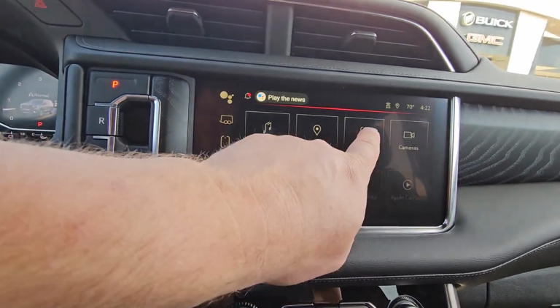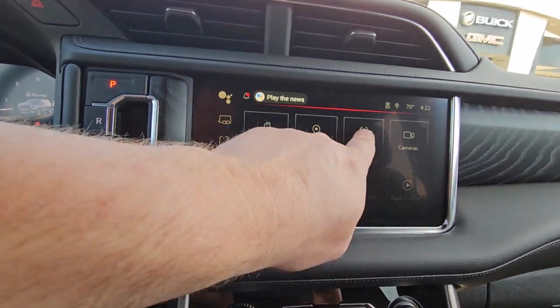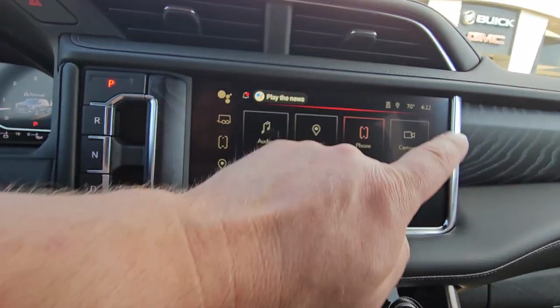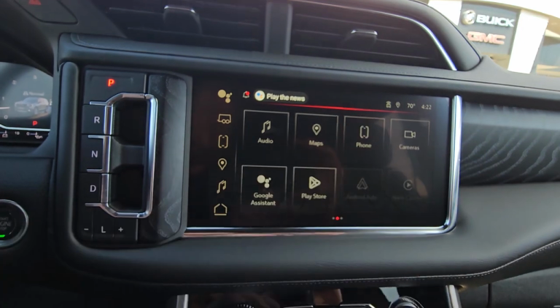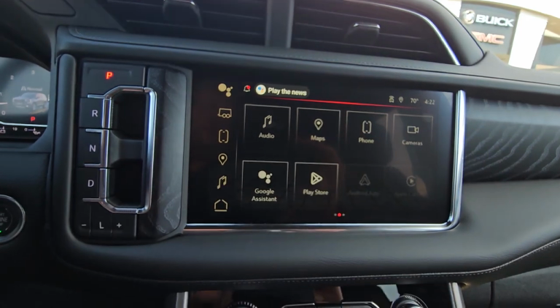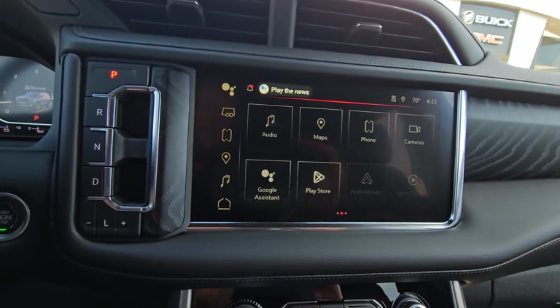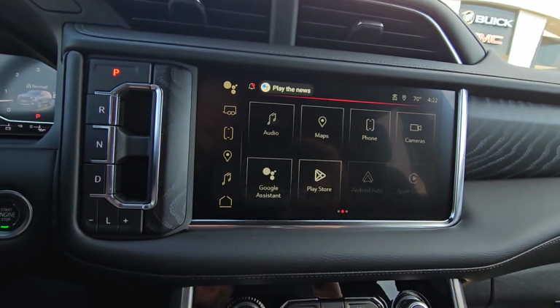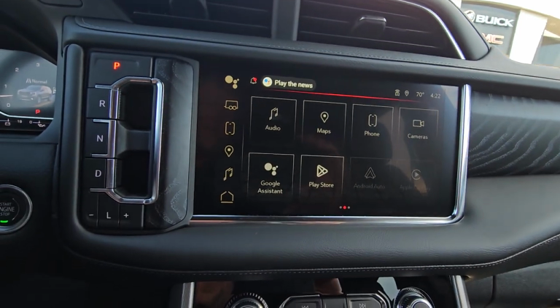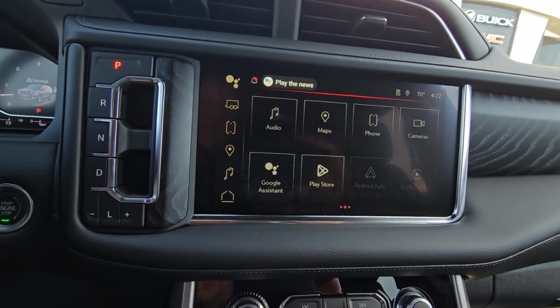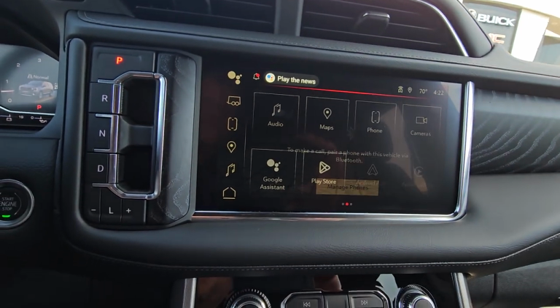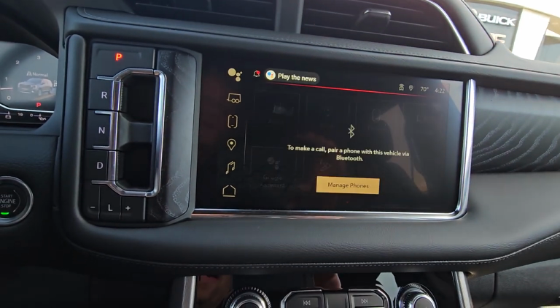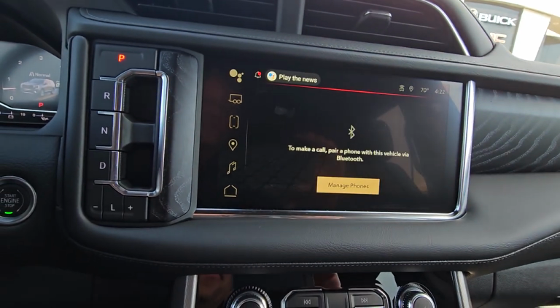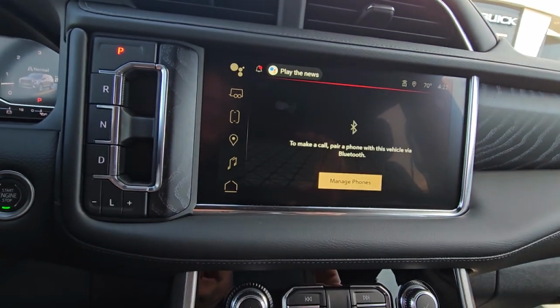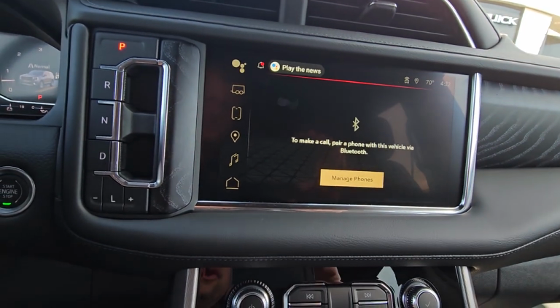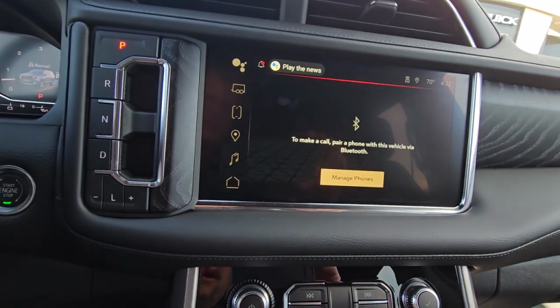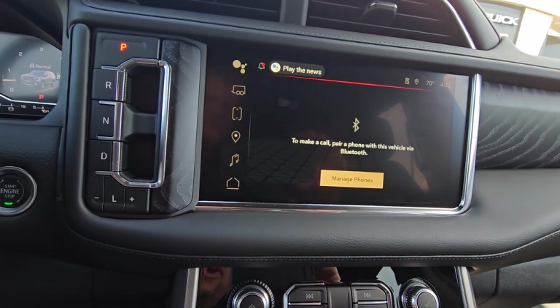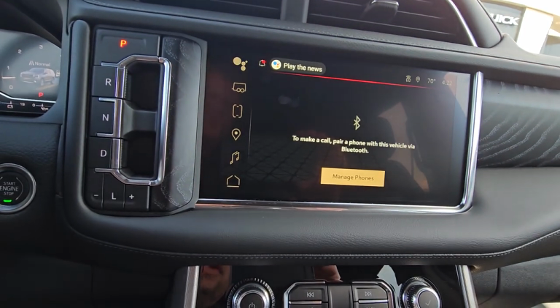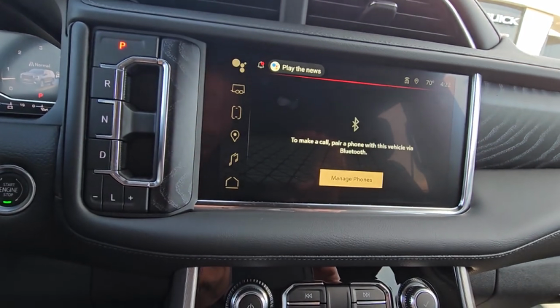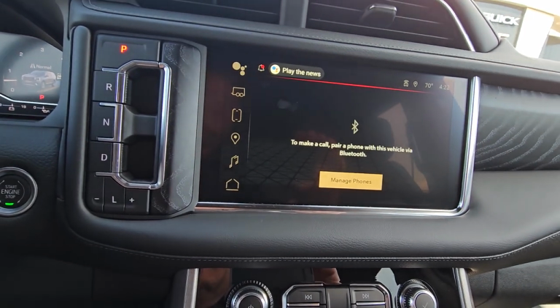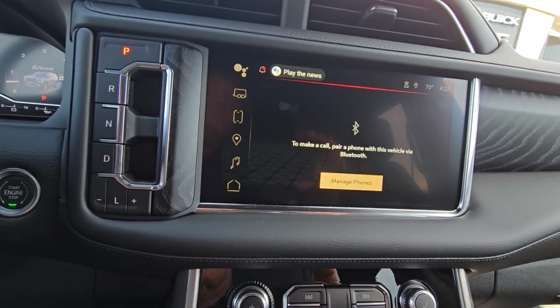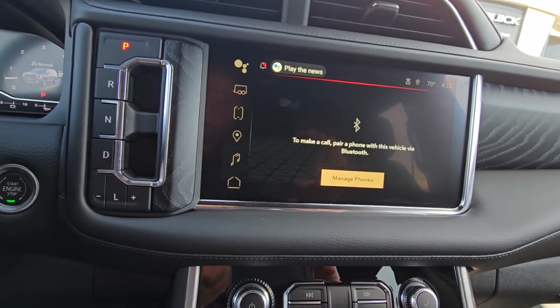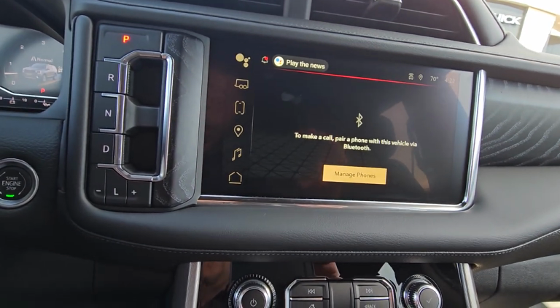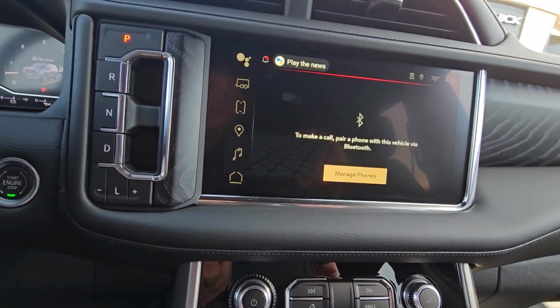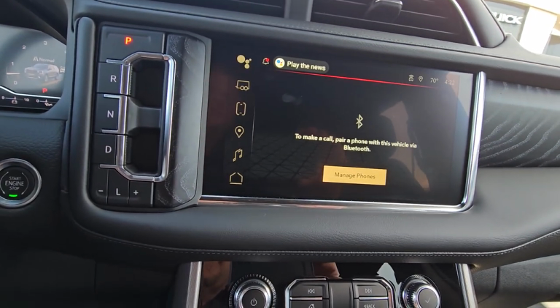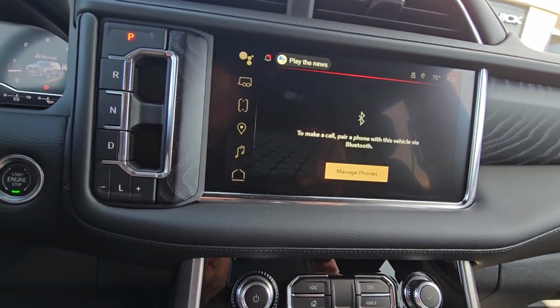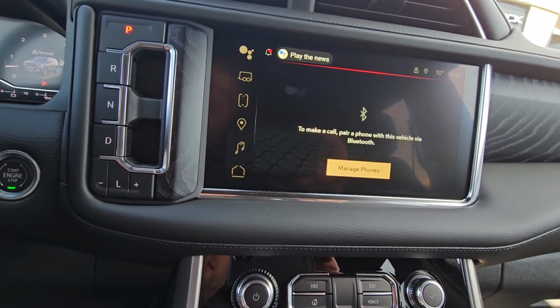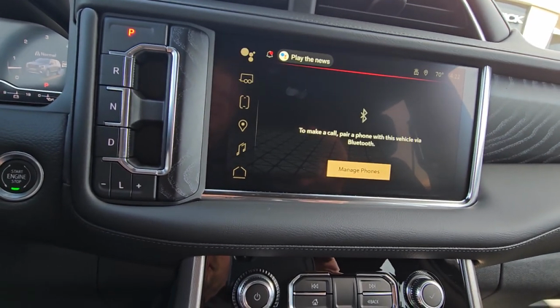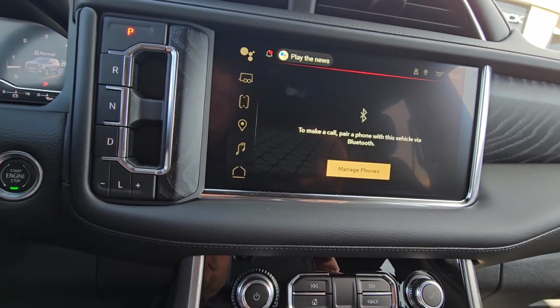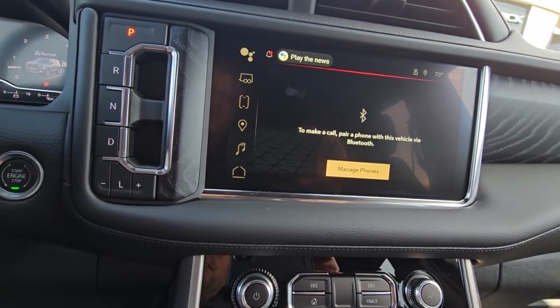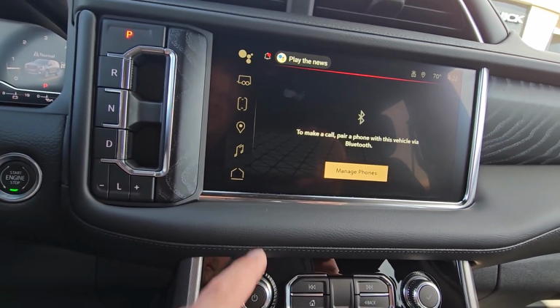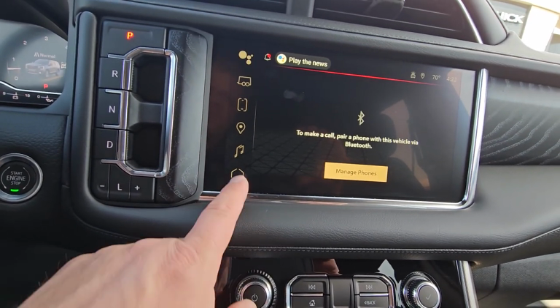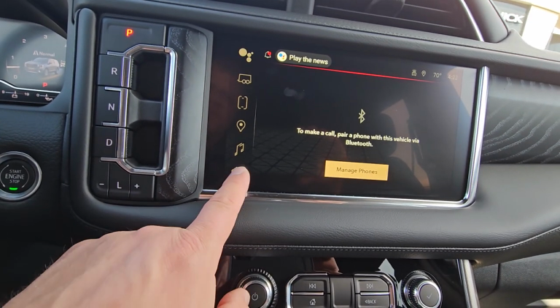Phone — tap on that and follow the instructions. Open up settings on your phone and pair your phone.